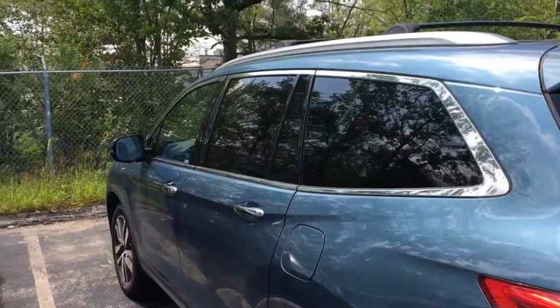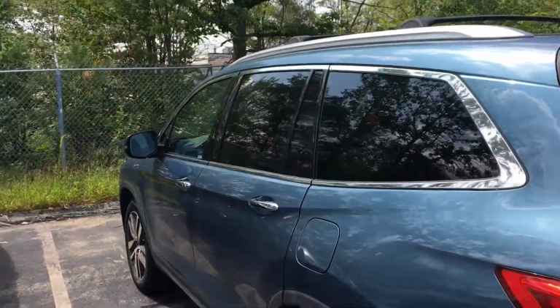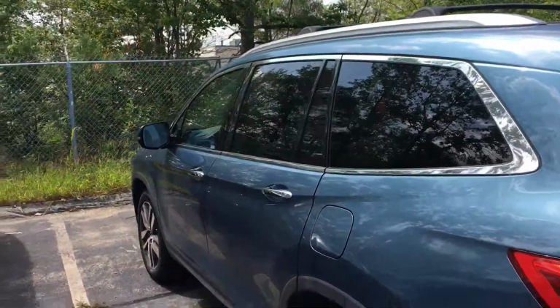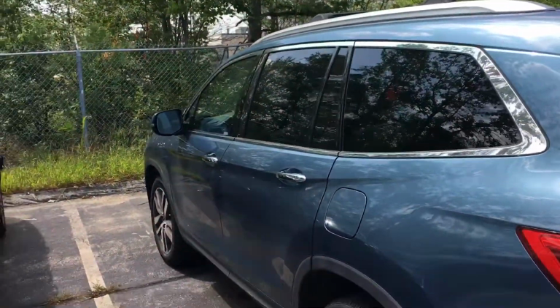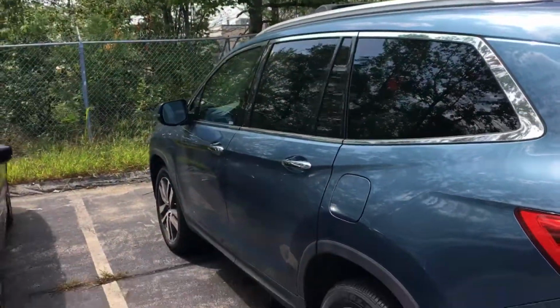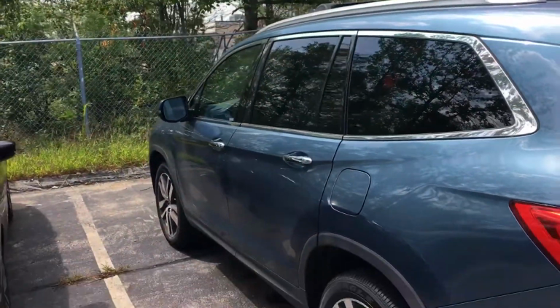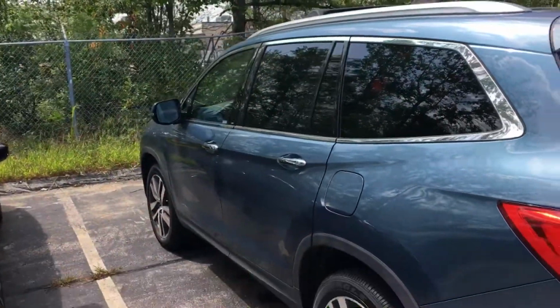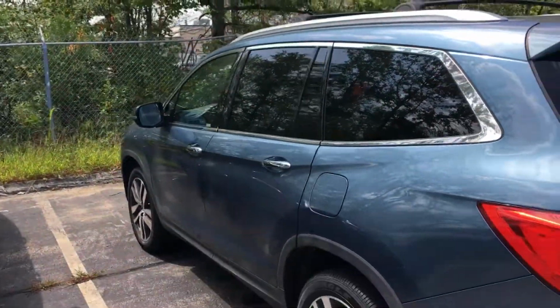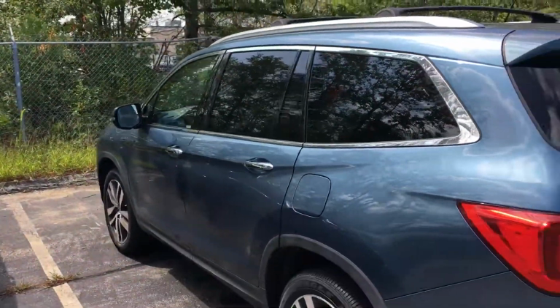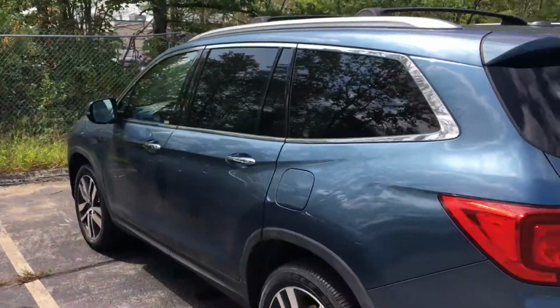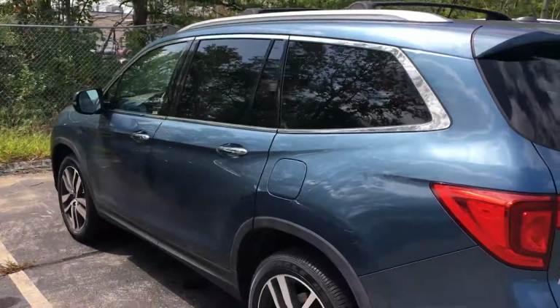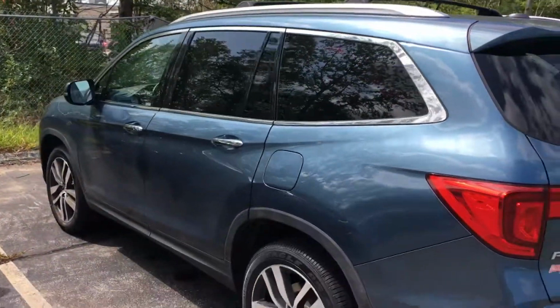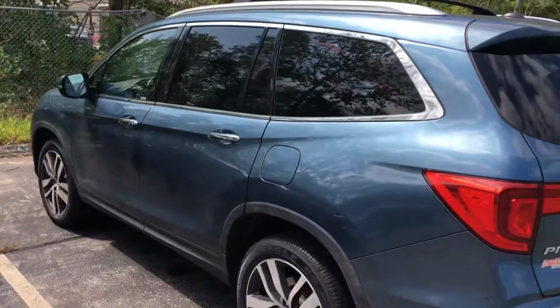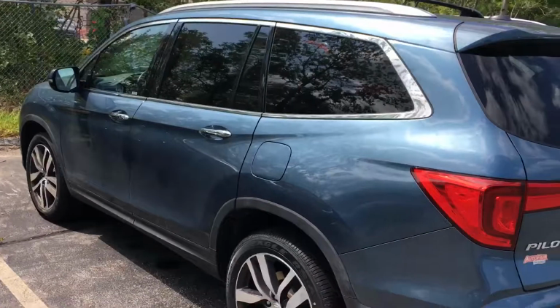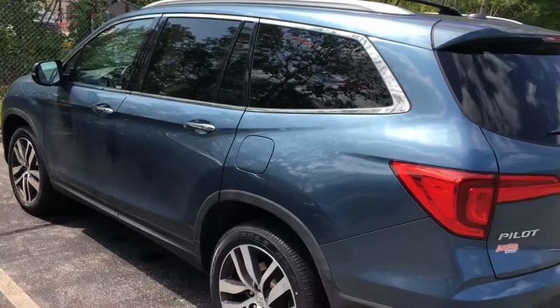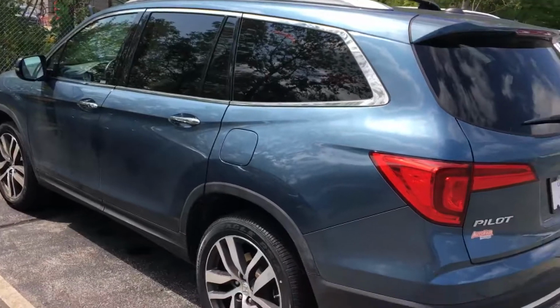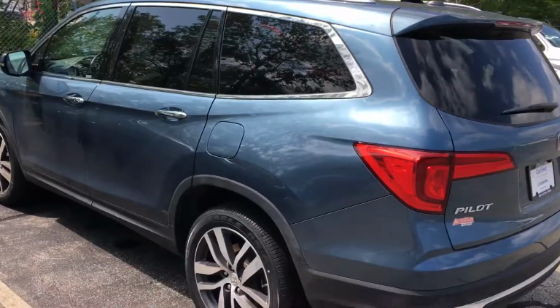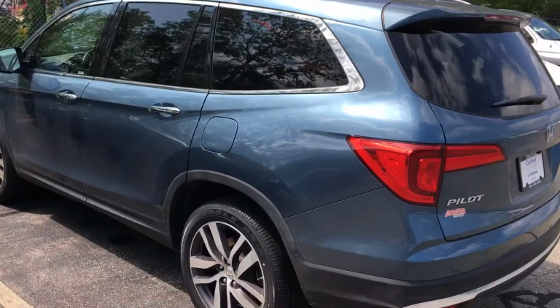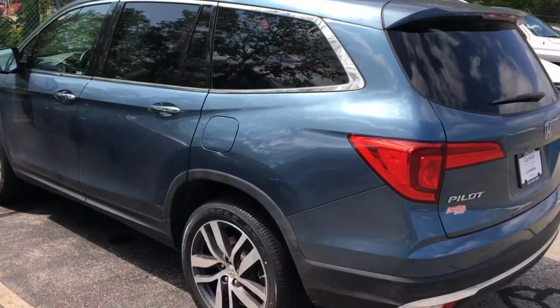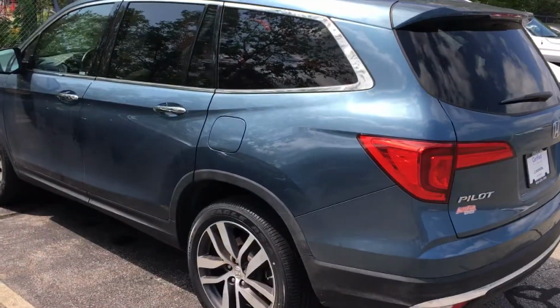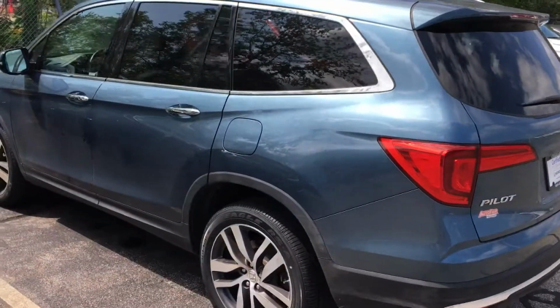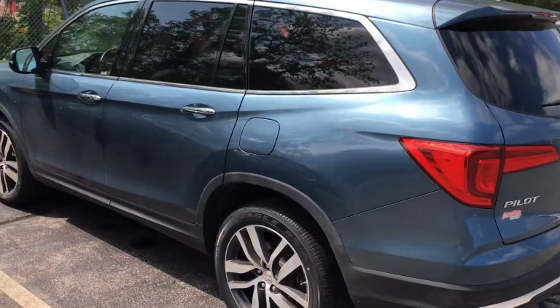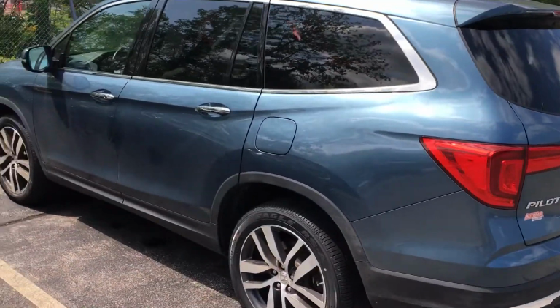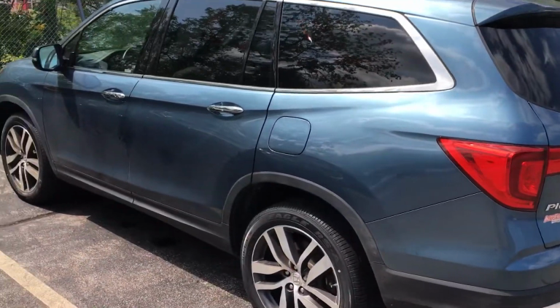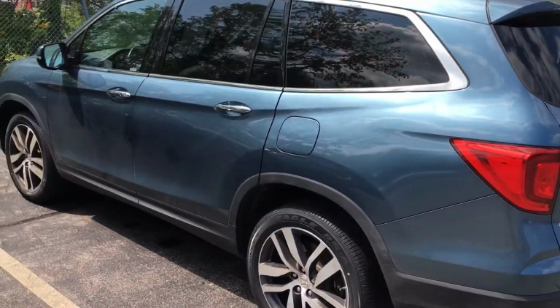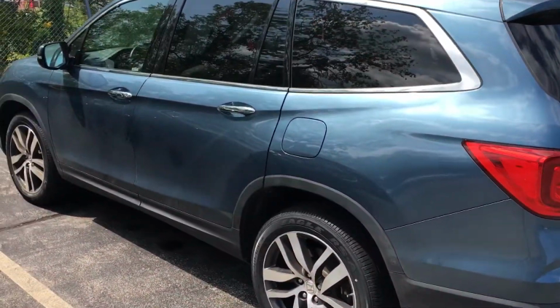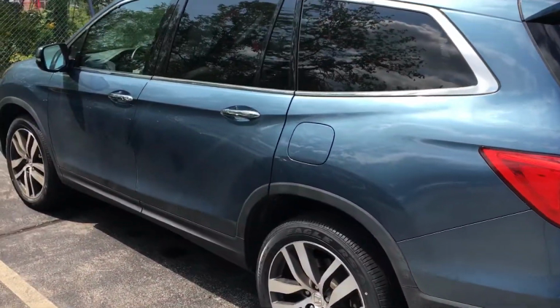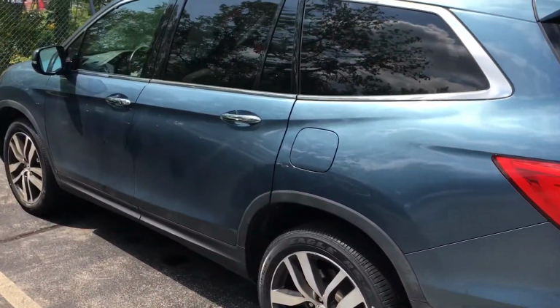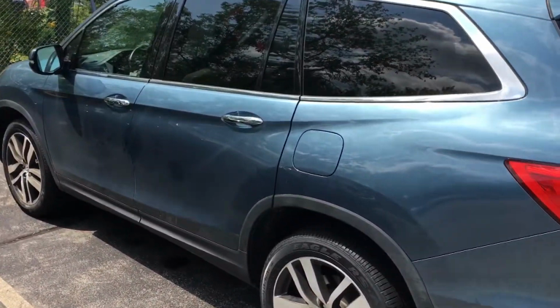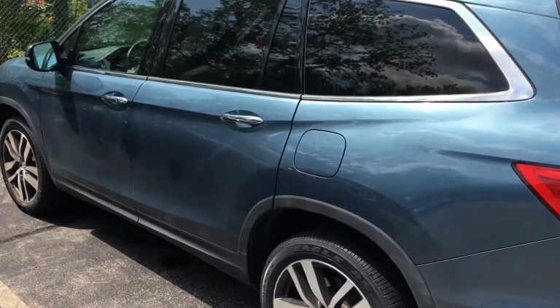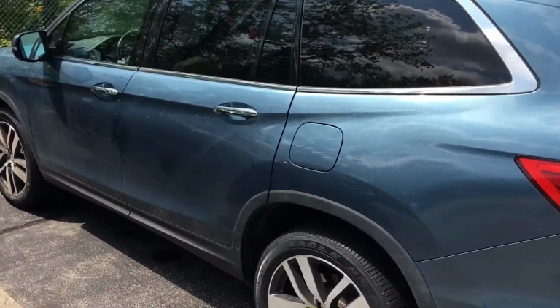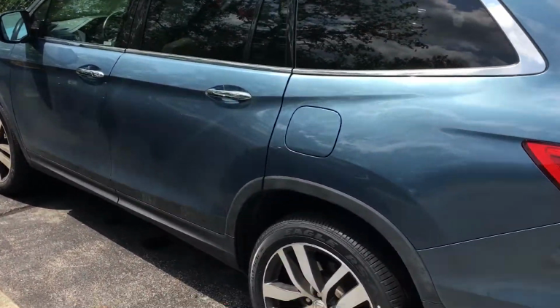Again, this is Sammy at AutoFair Honda. I look forward to serving you. Please ask for my name. Thank you.